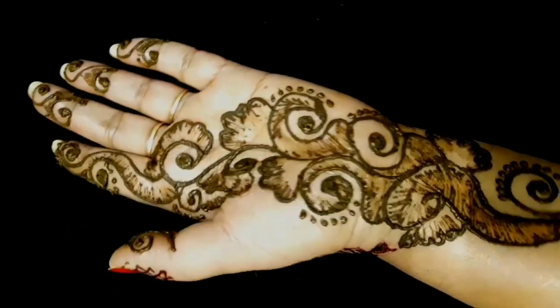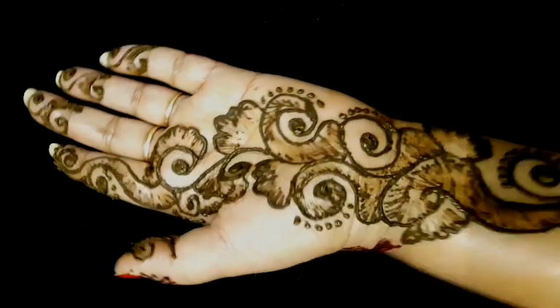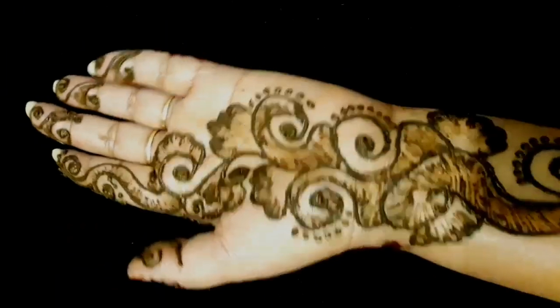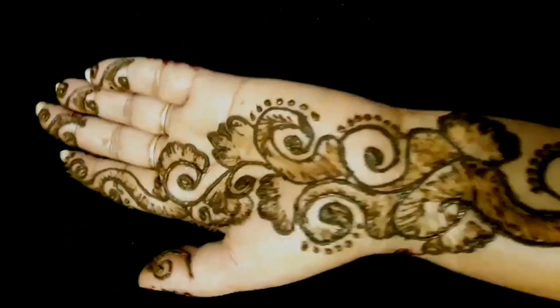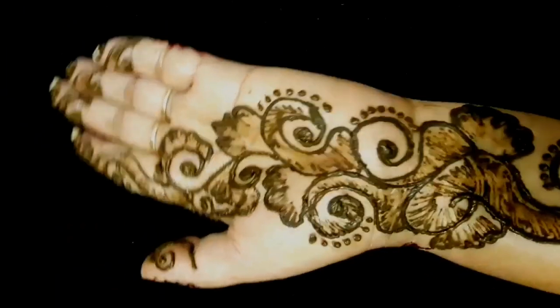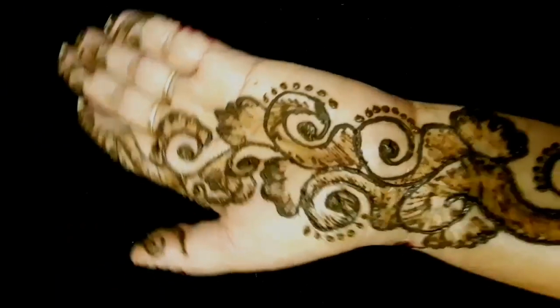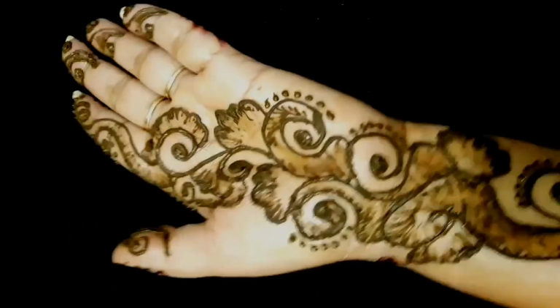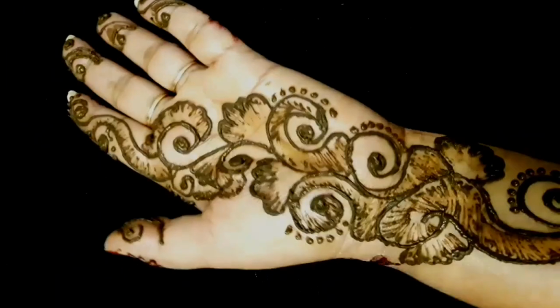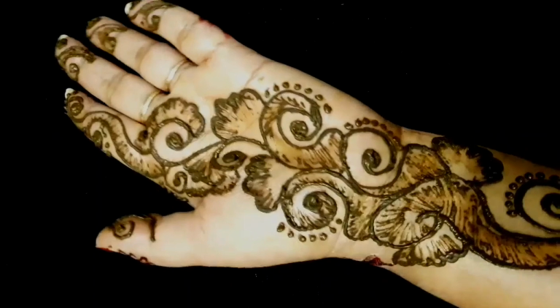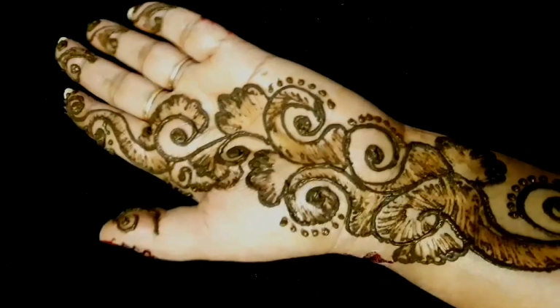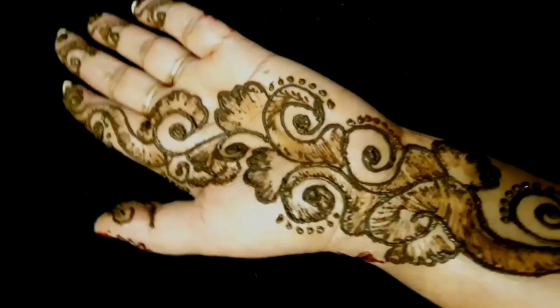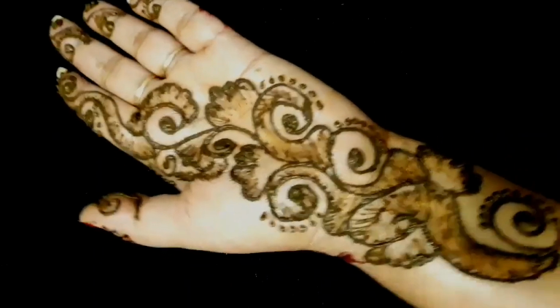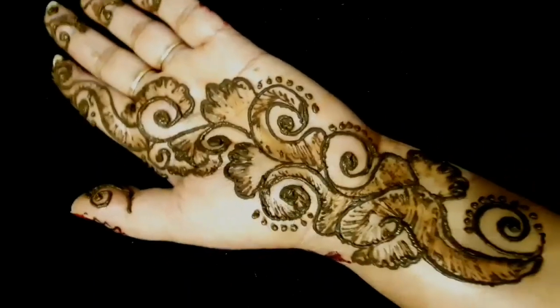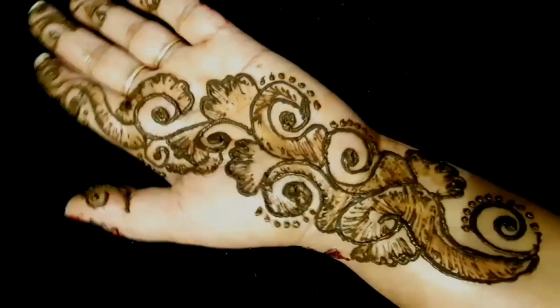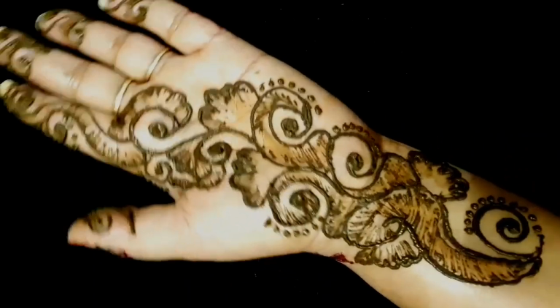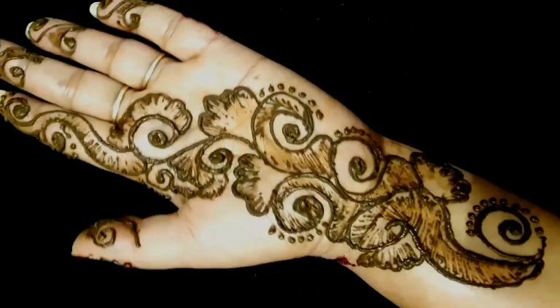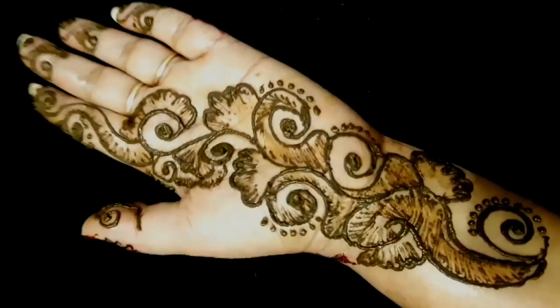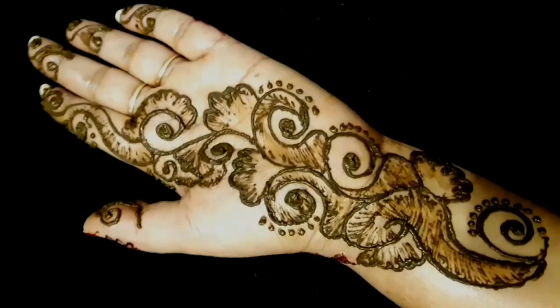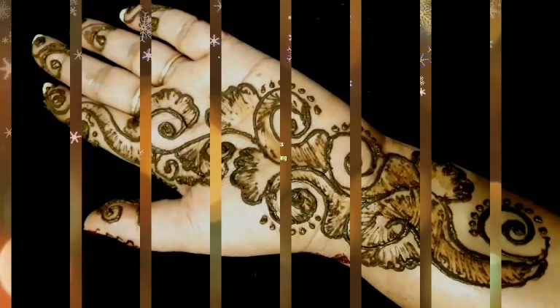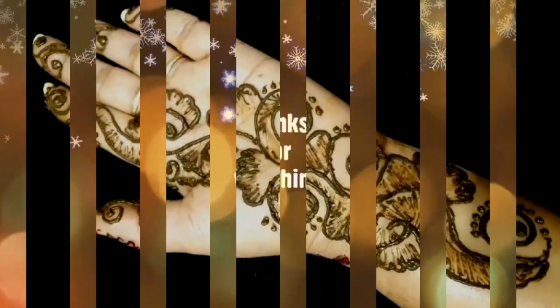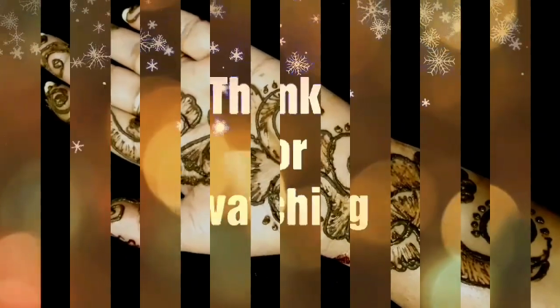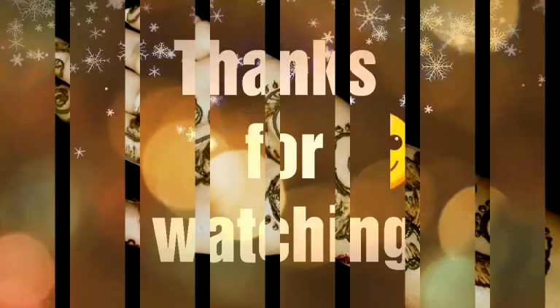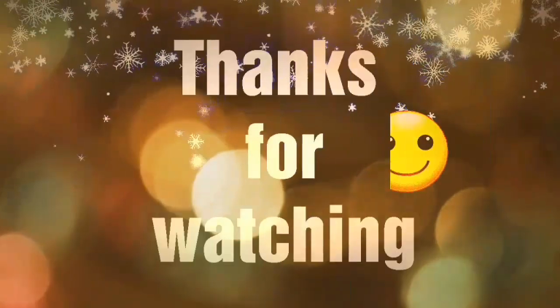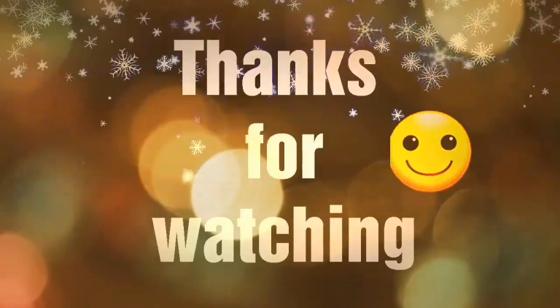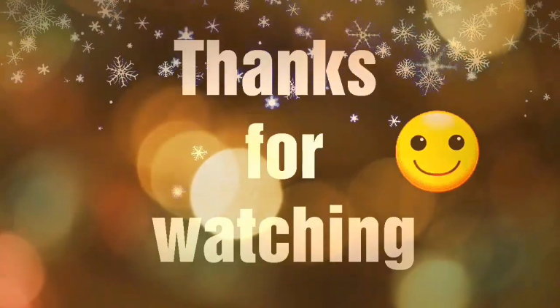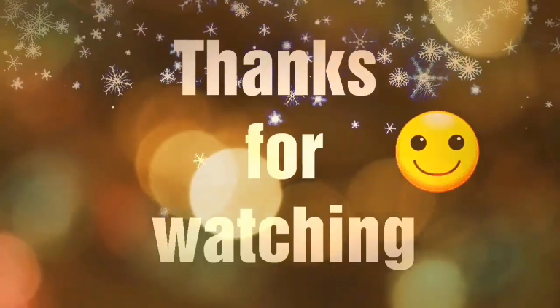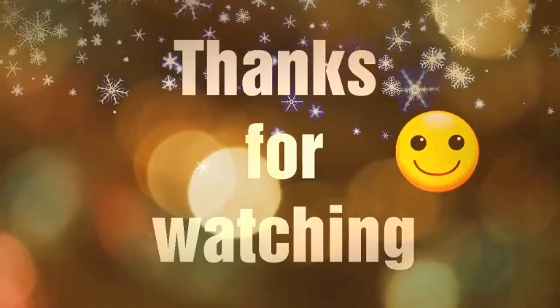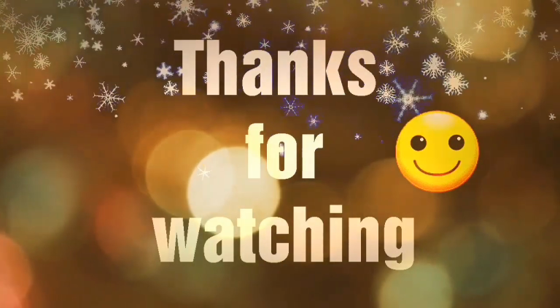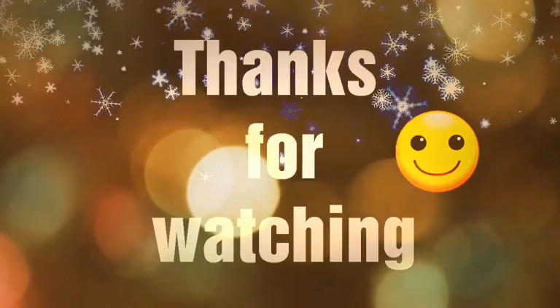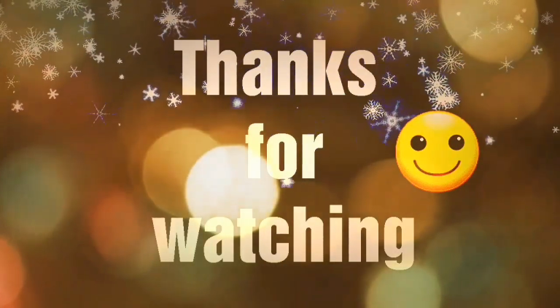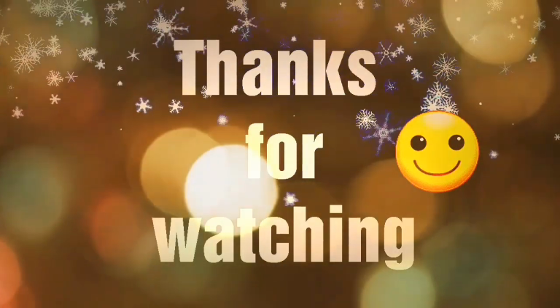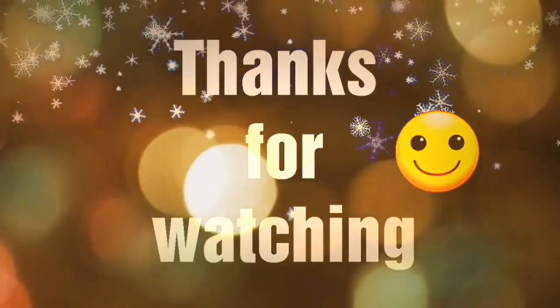Friends, I will see you in the next video. I hope you will be happy. Bye-bye.